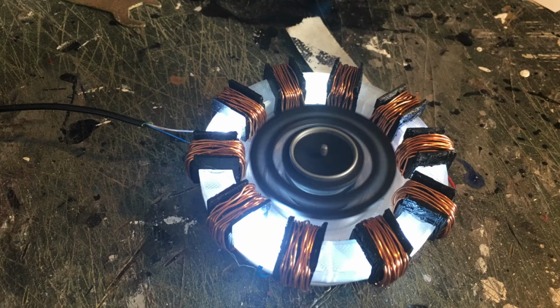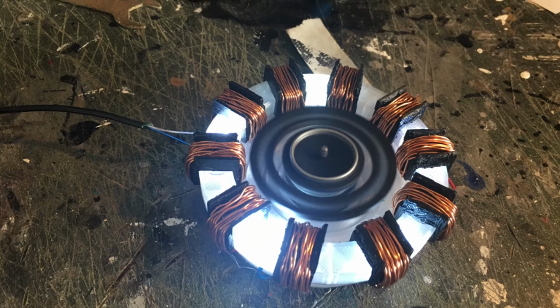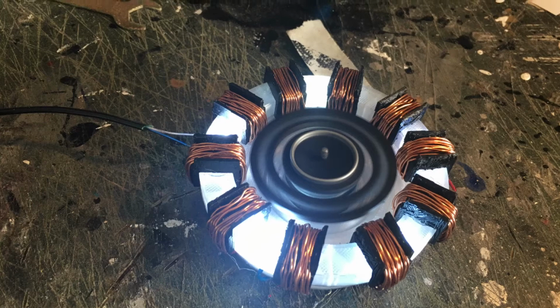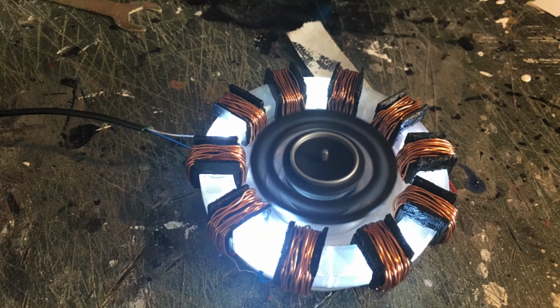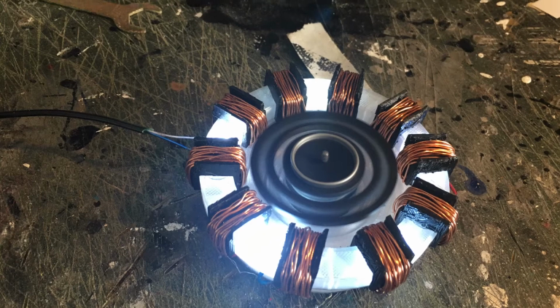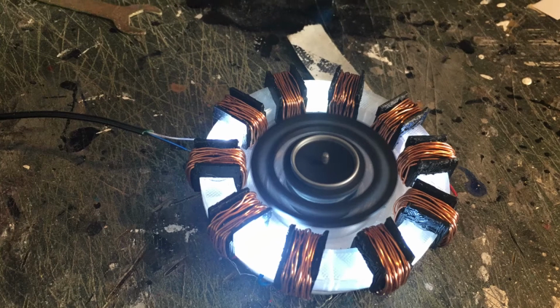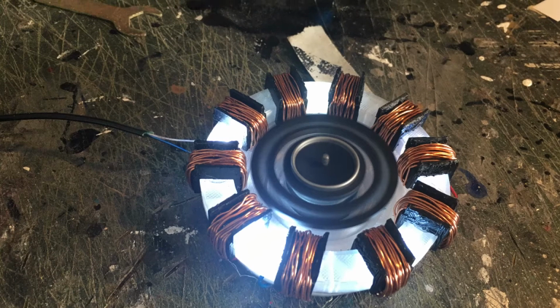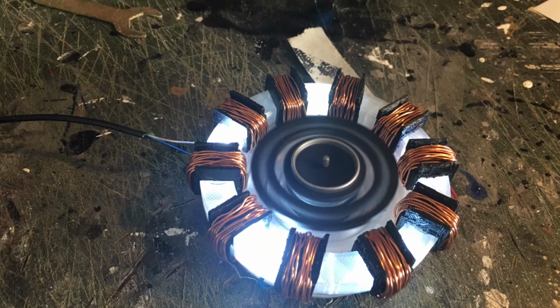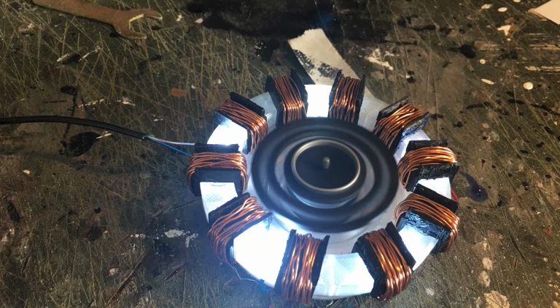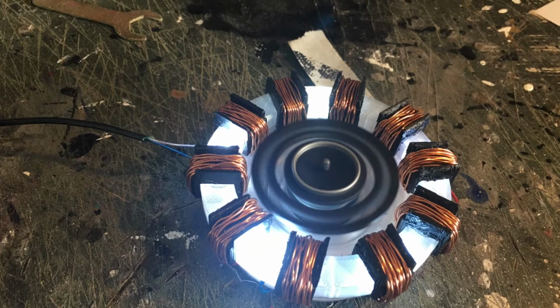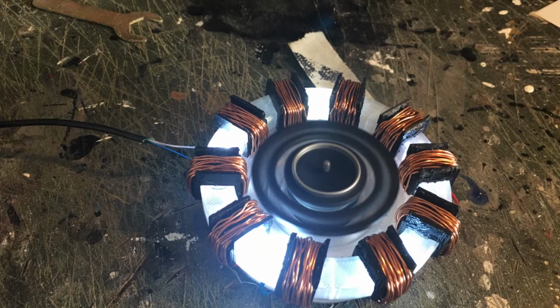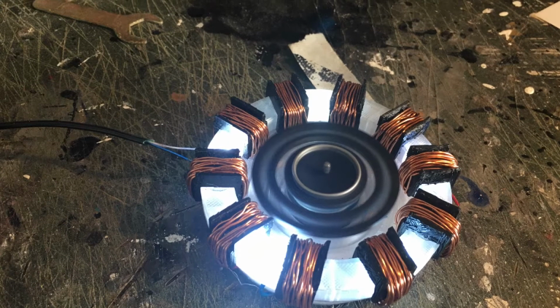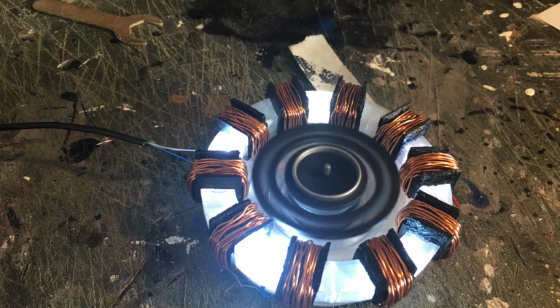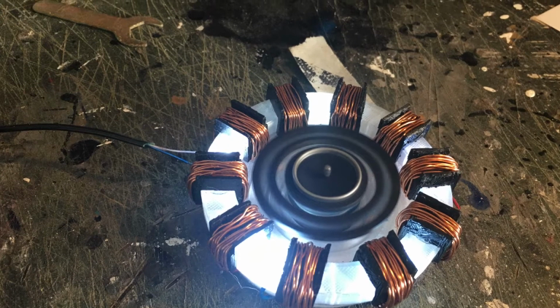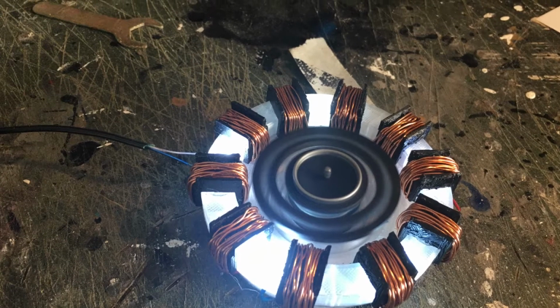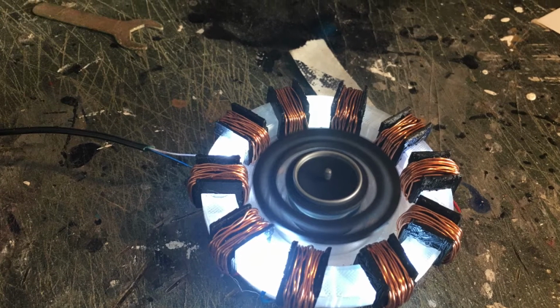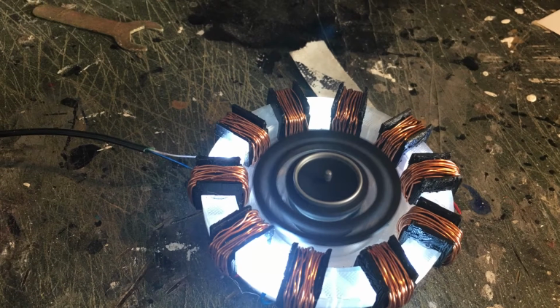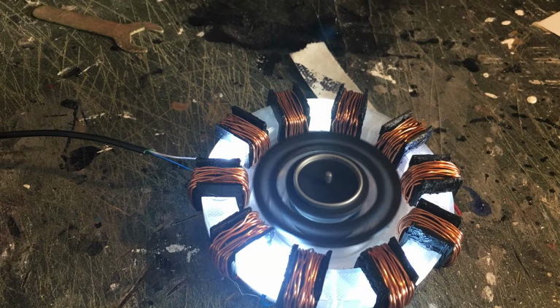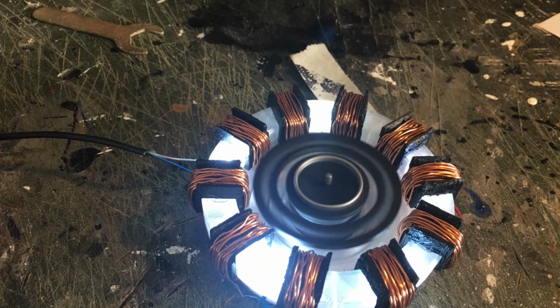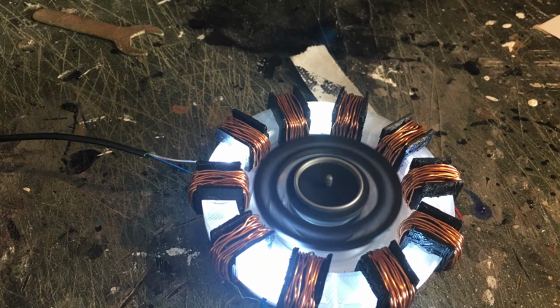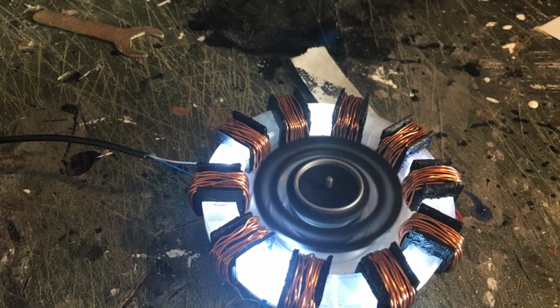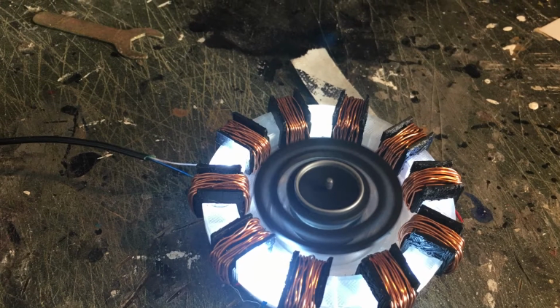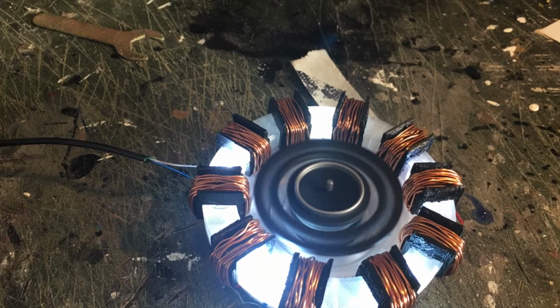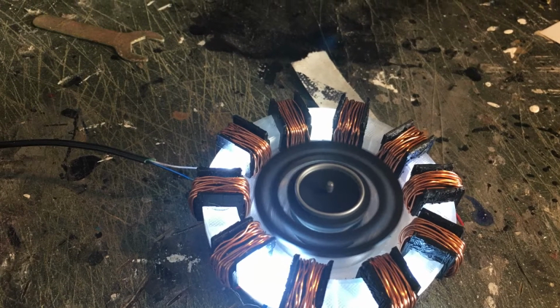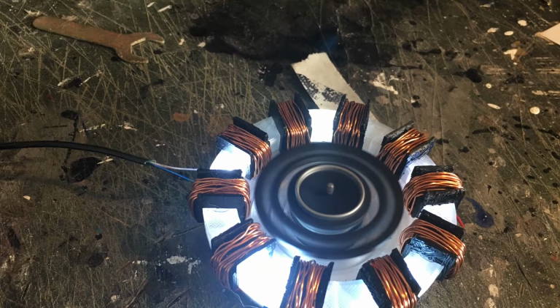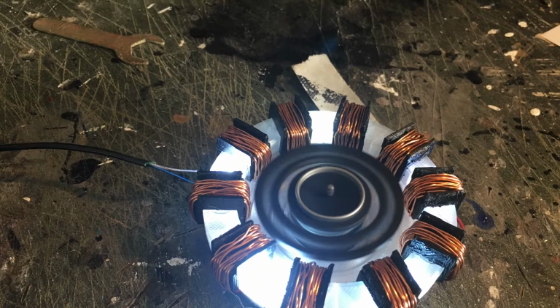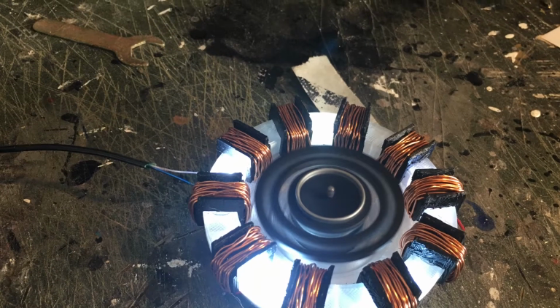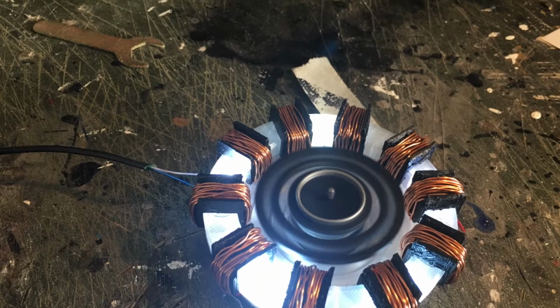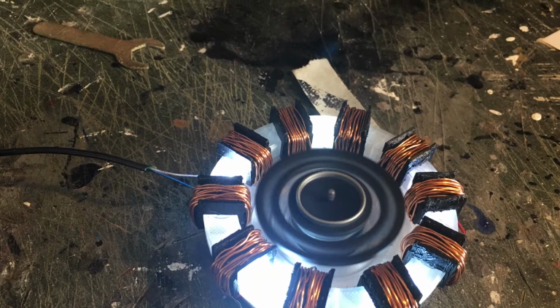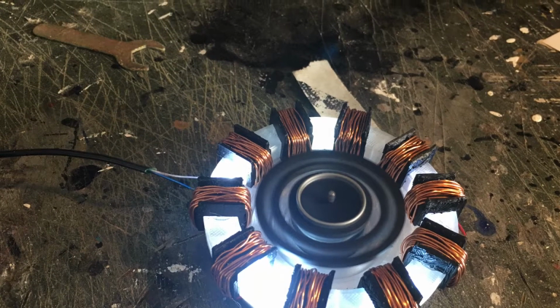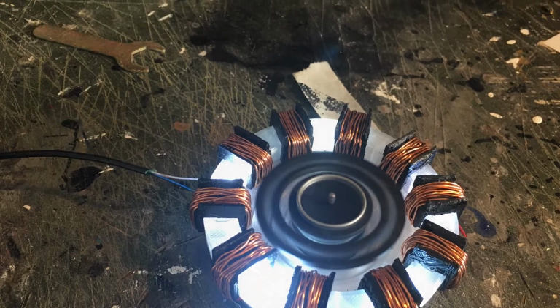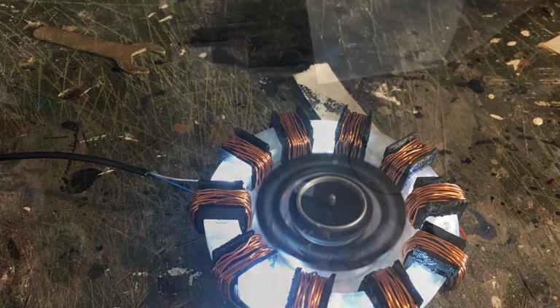I'm Ree Props and today I'm making a motorized arc reactor from Iron Man.